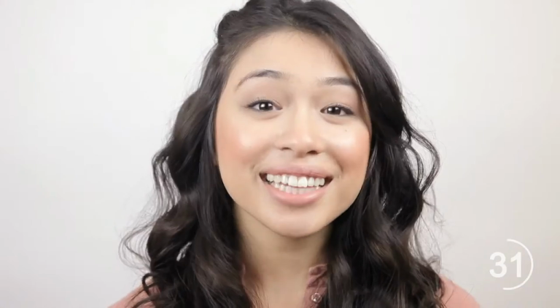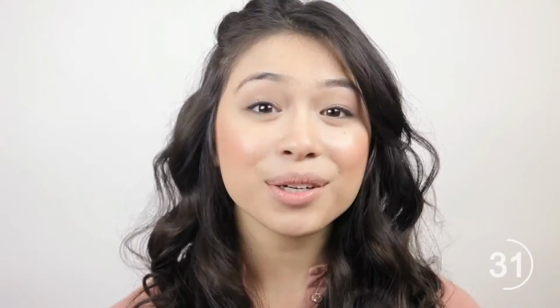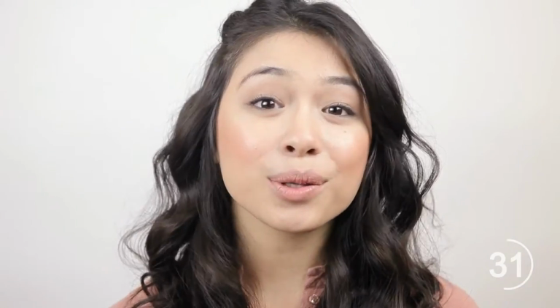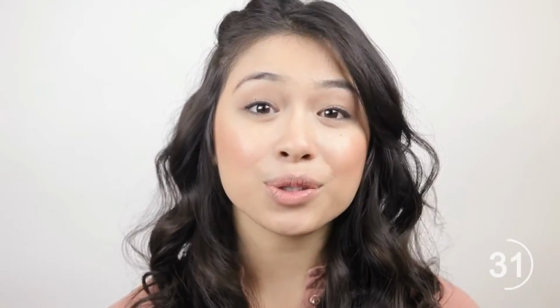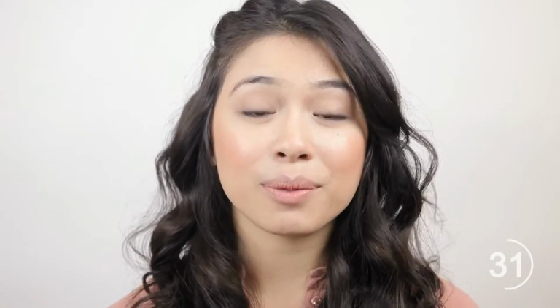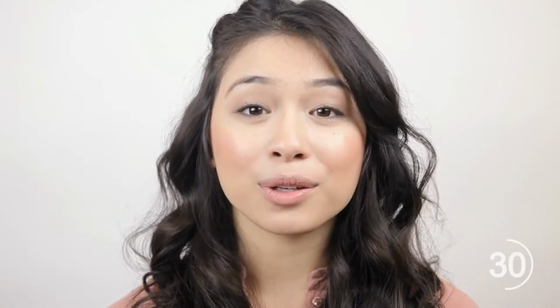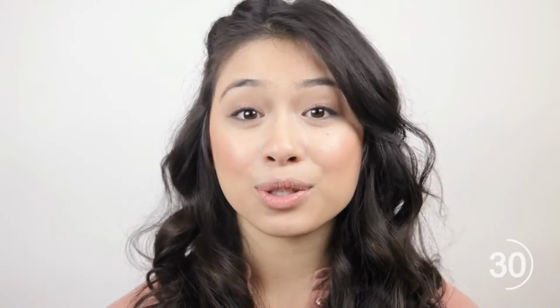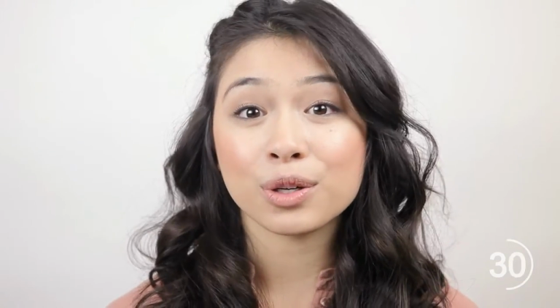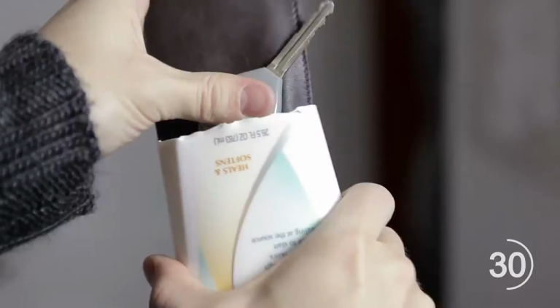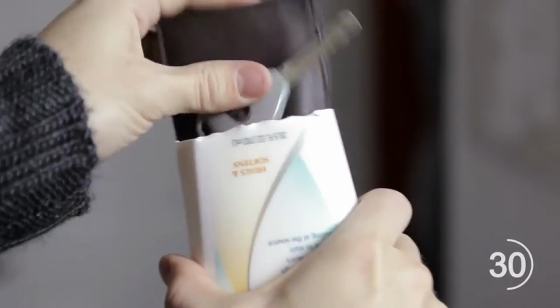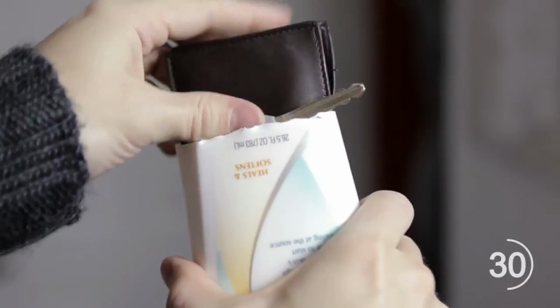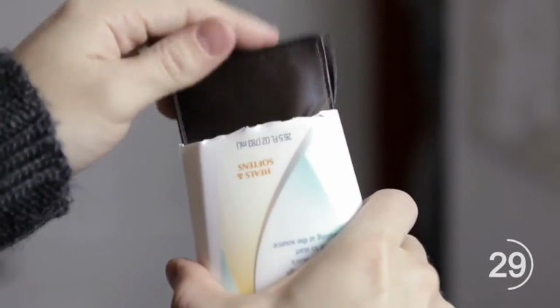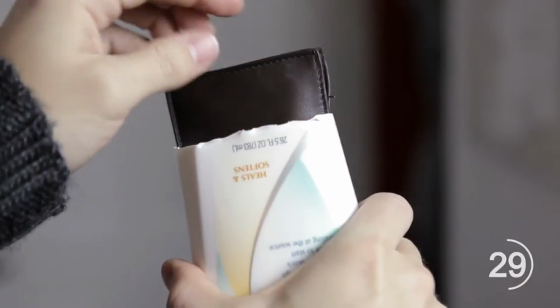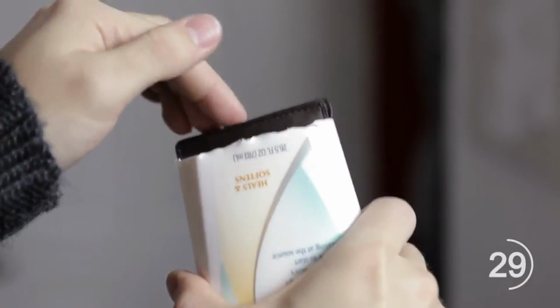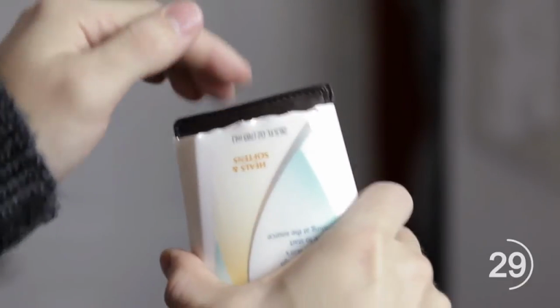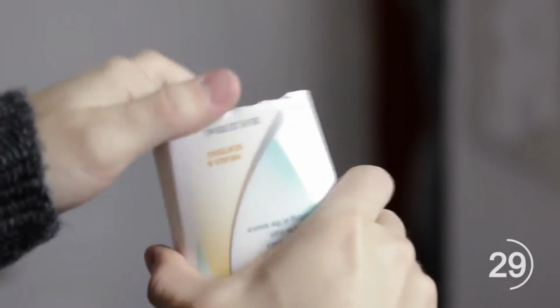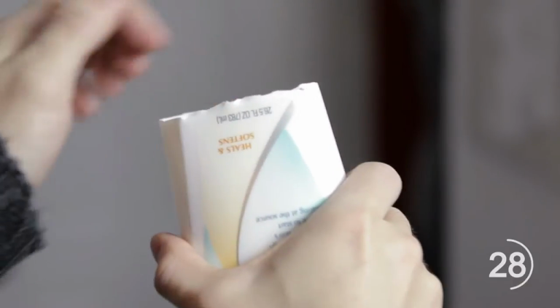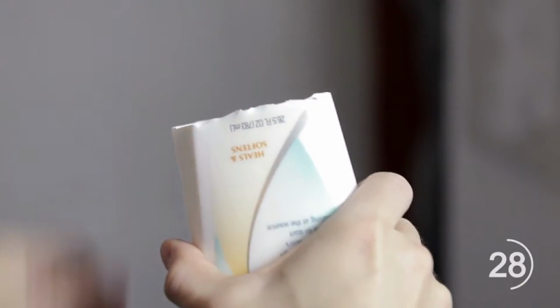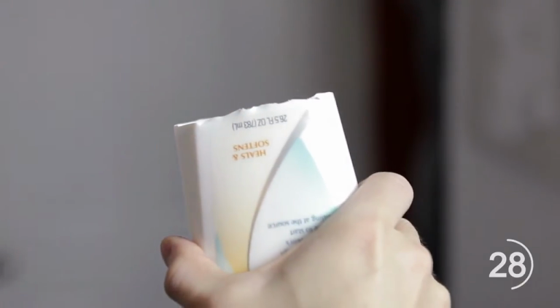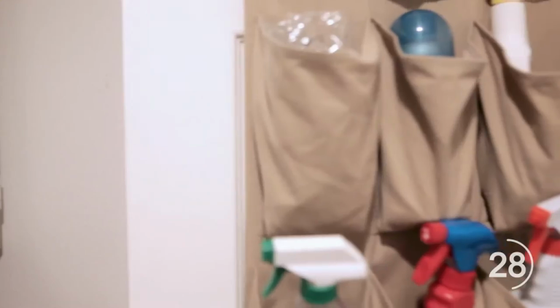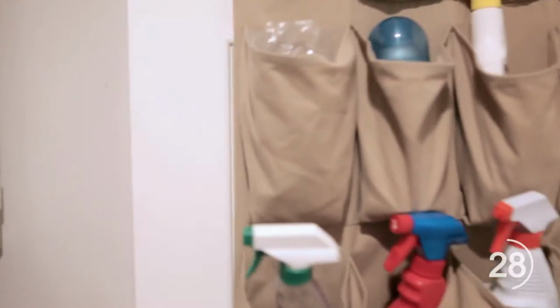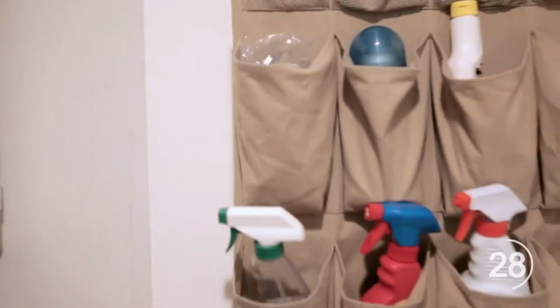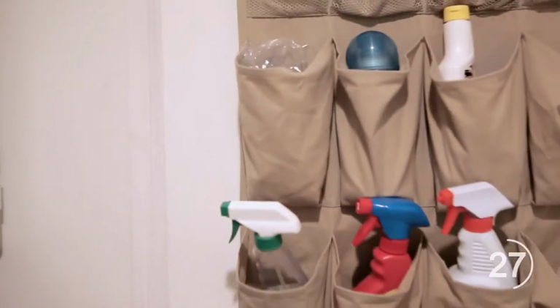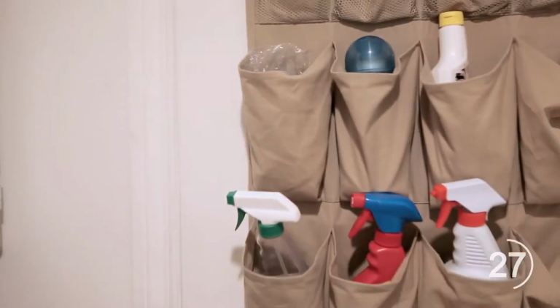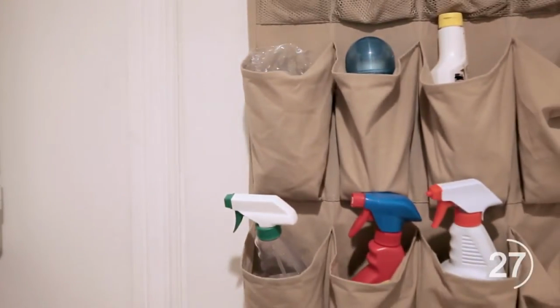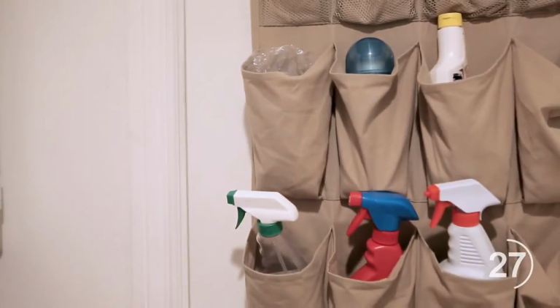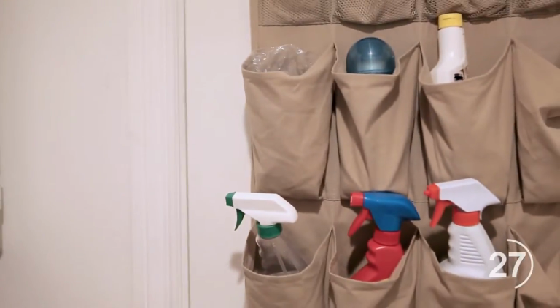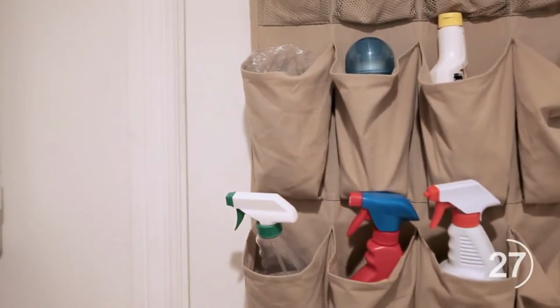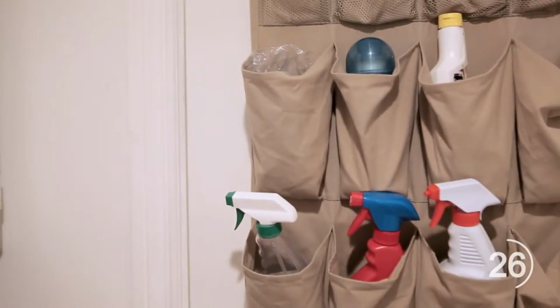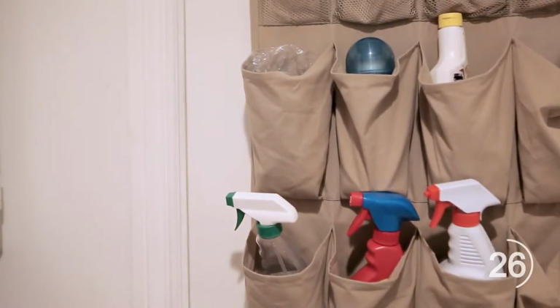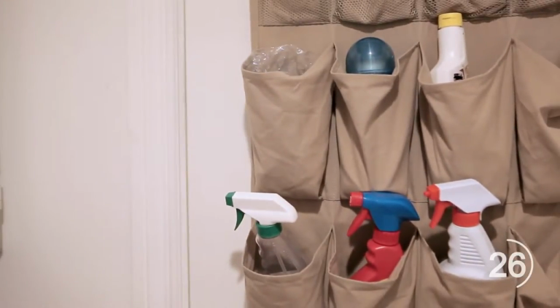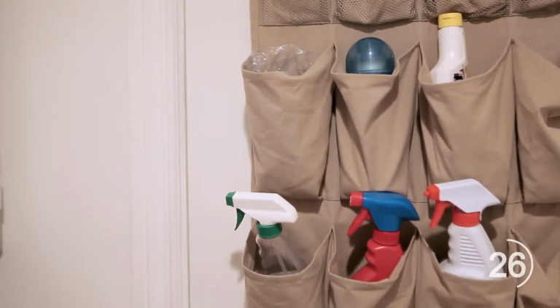Clean an old lotion bottle to store your phone, wallet, and keys while at the beach. Use a shoe rack to store almost any cleaning supply.